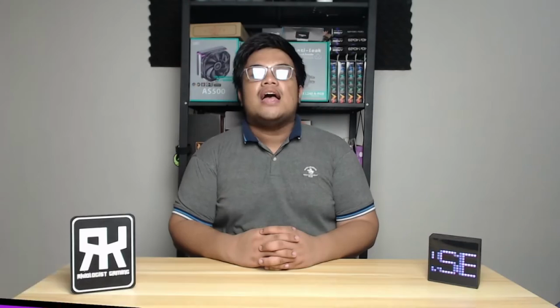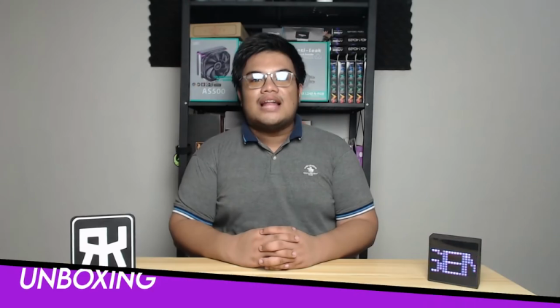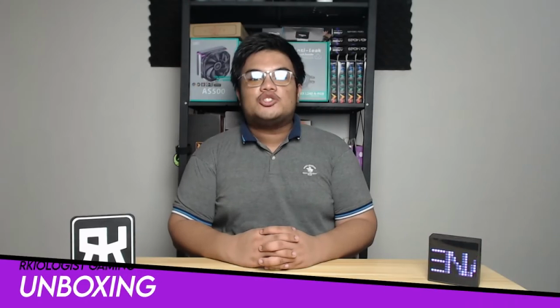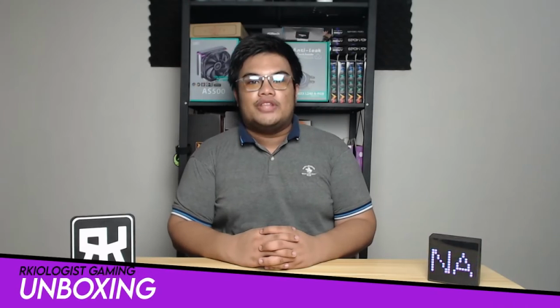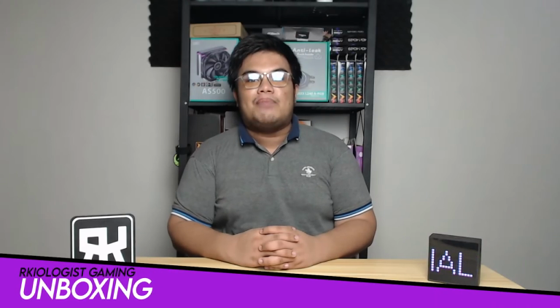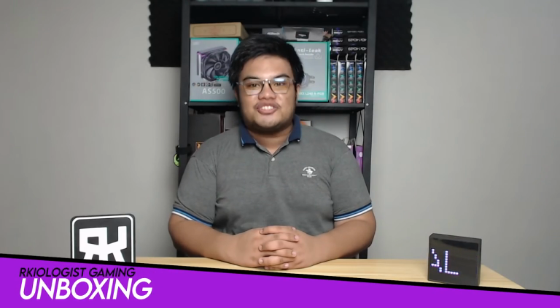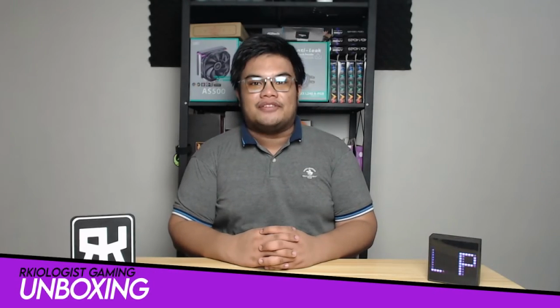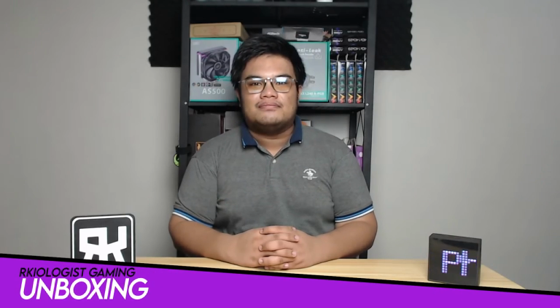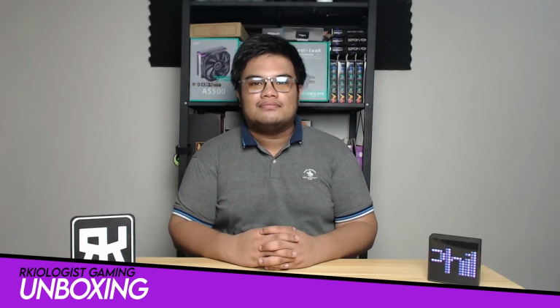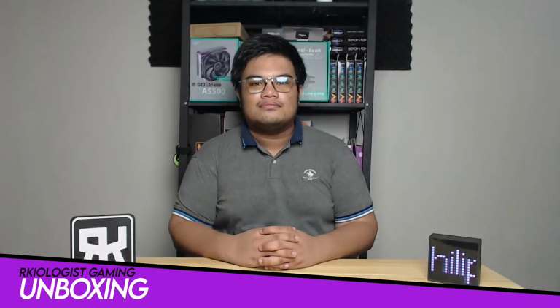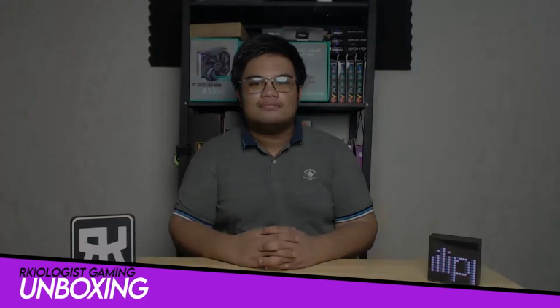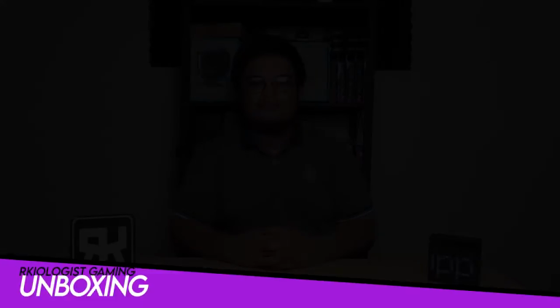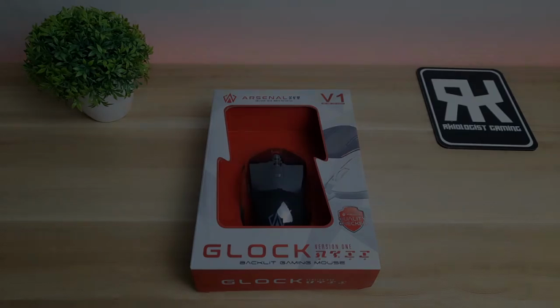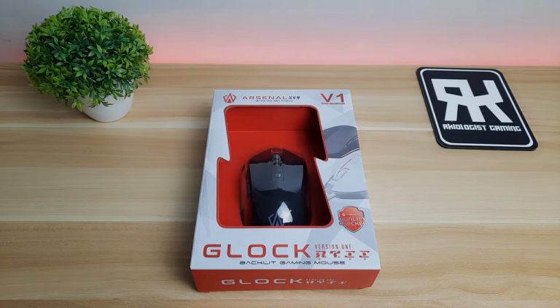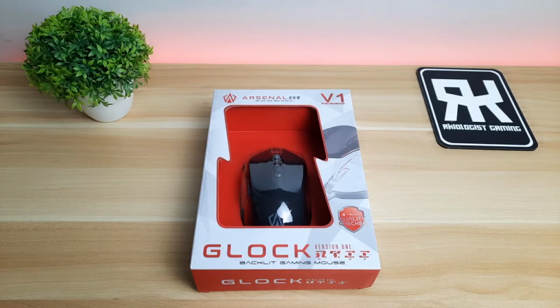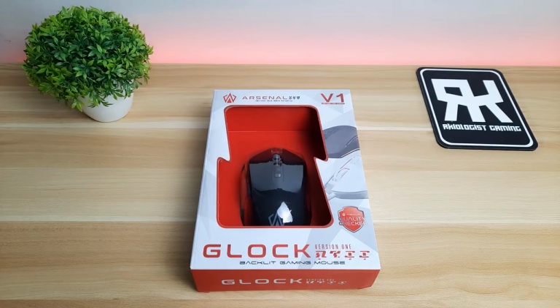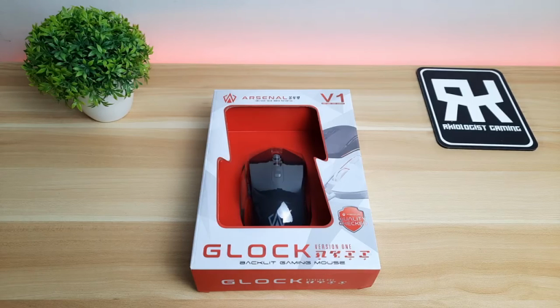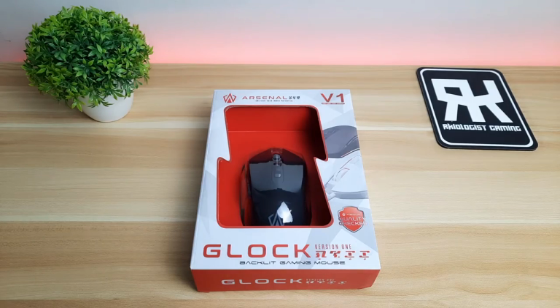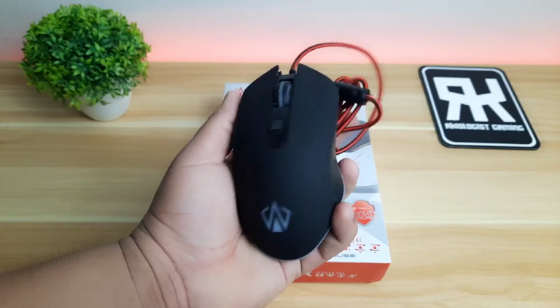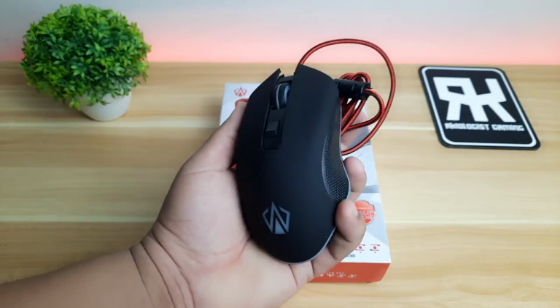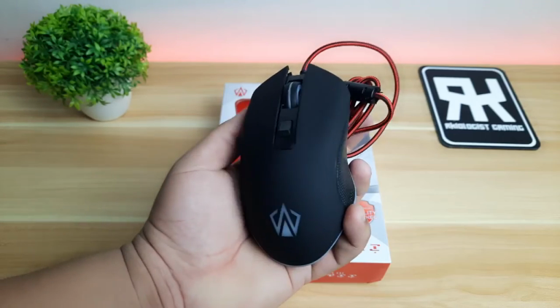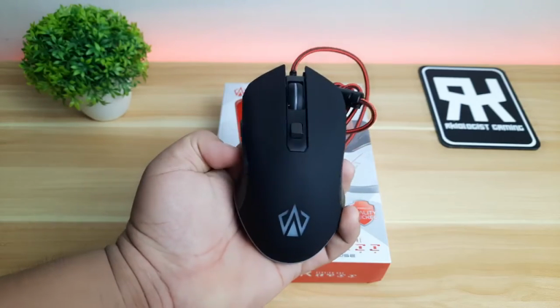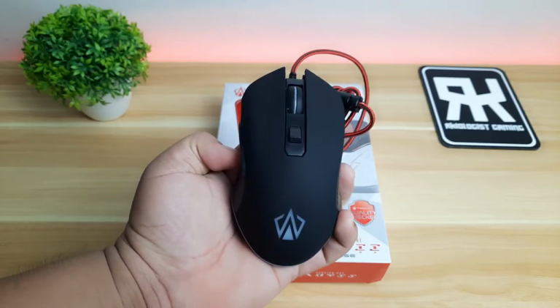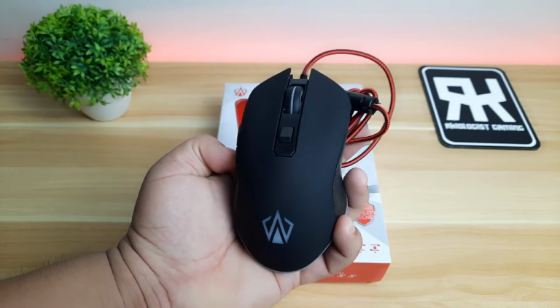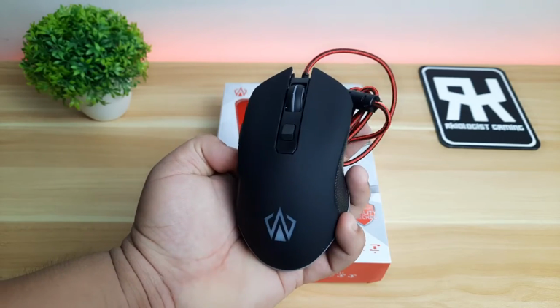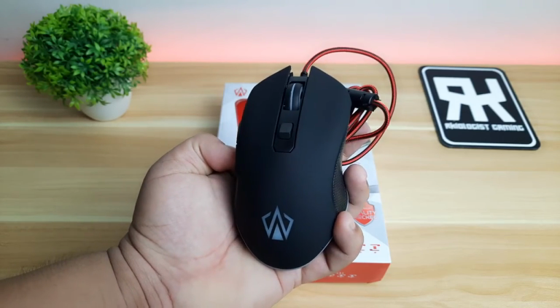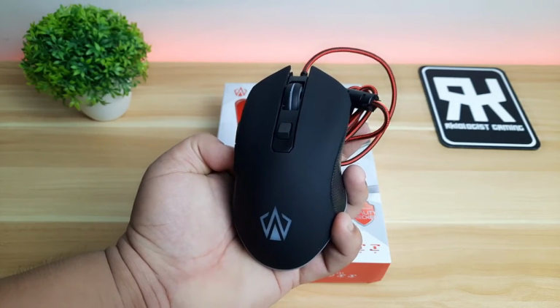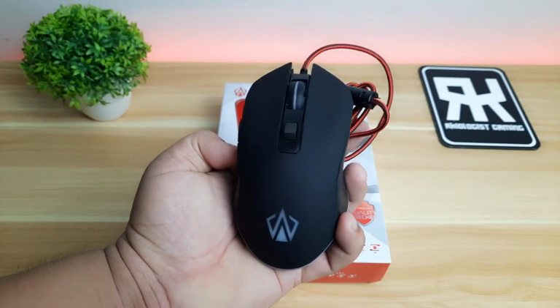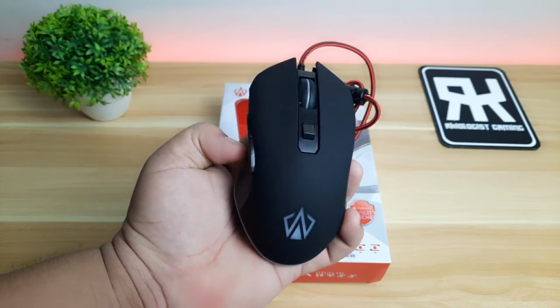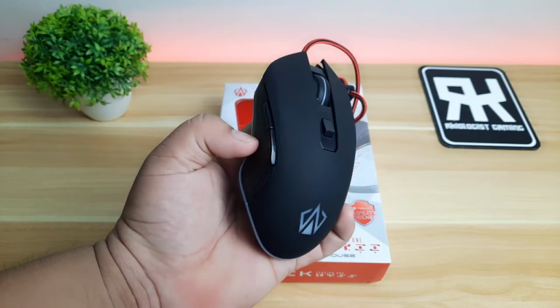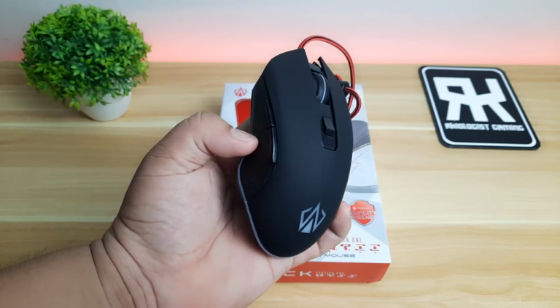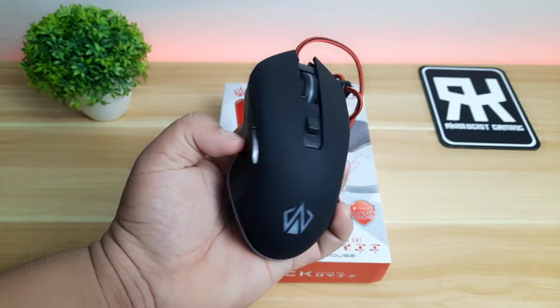Let's do the unboxing. Inside the box, you'll find the Arsenal Glock Version 1 Mouse itself and nothing else.